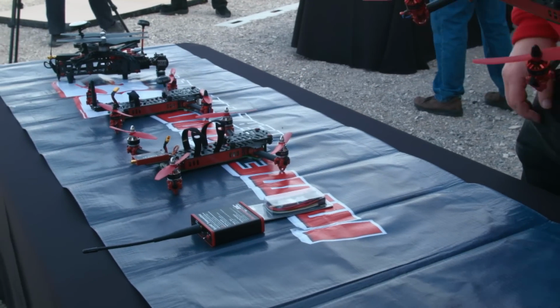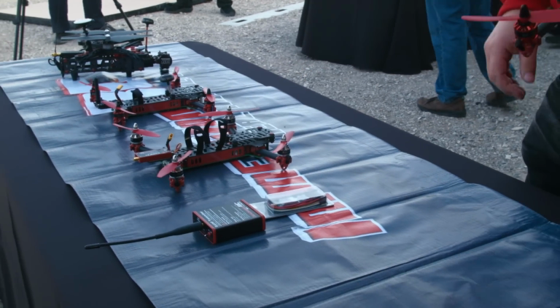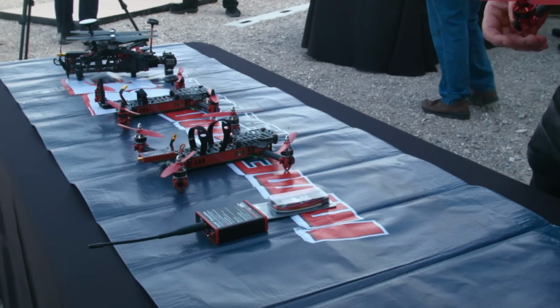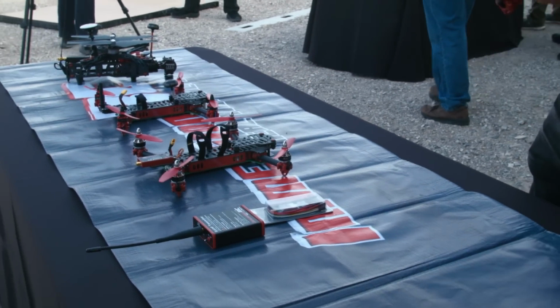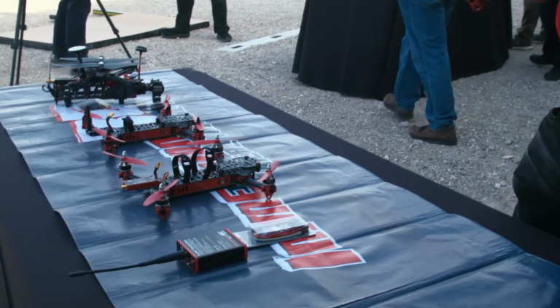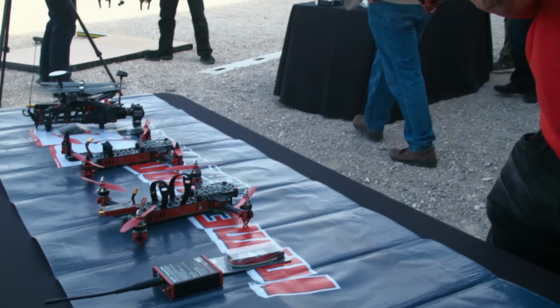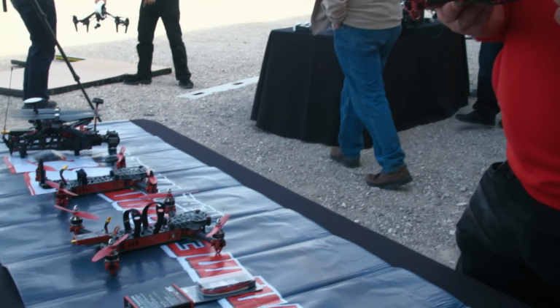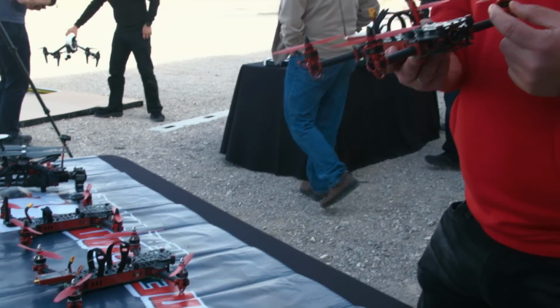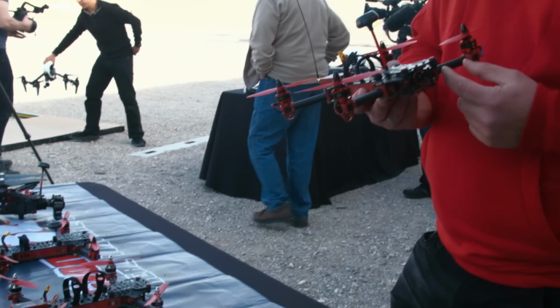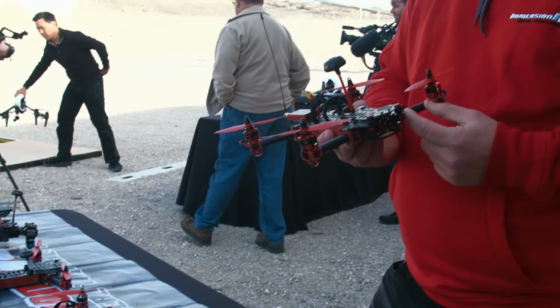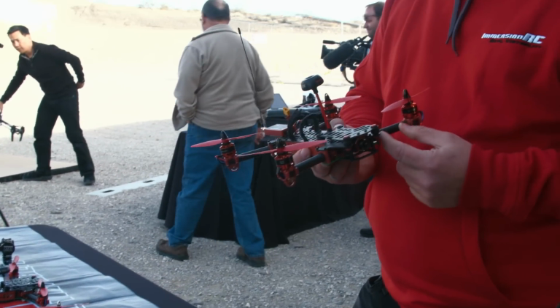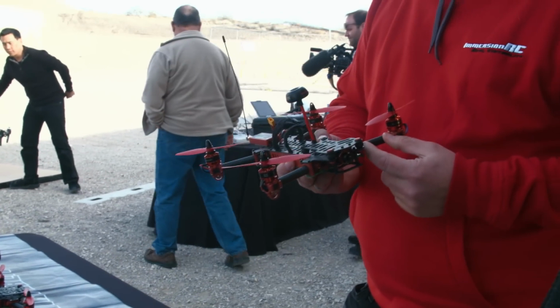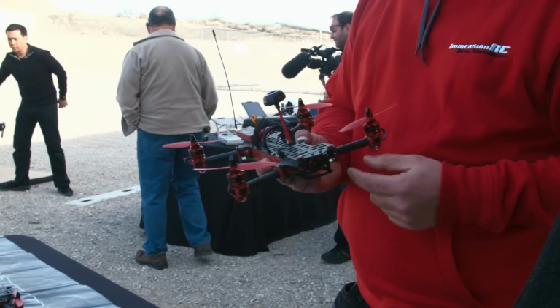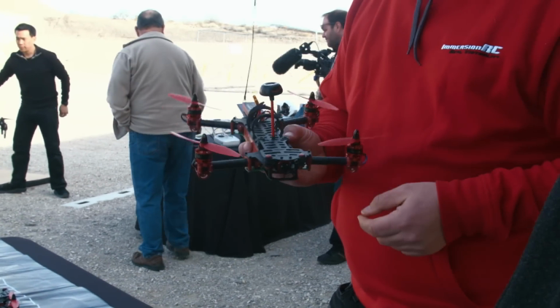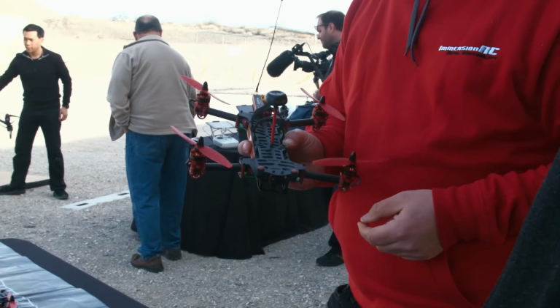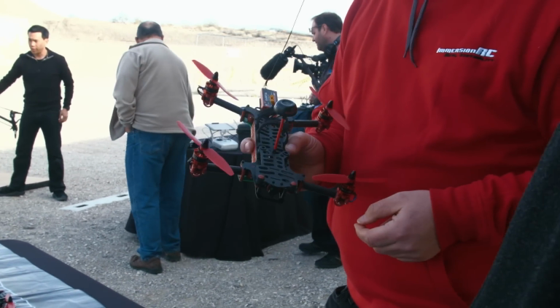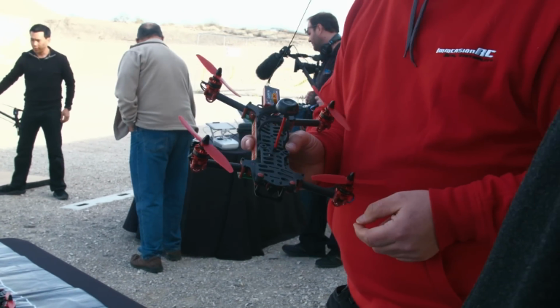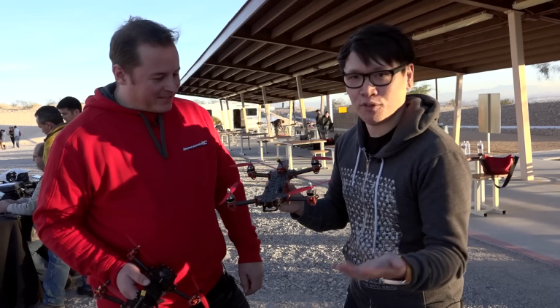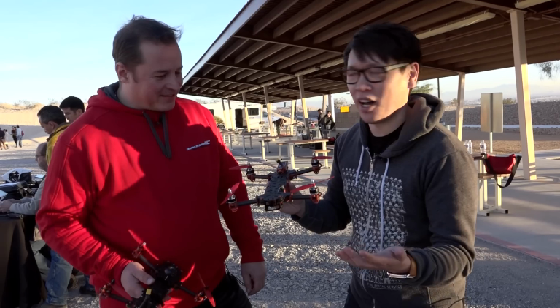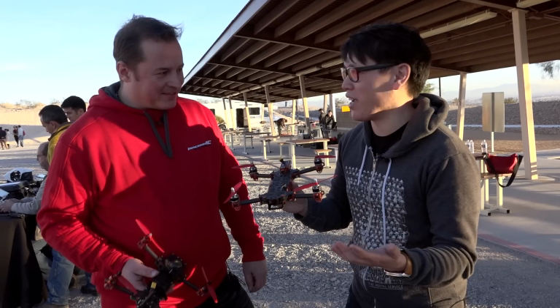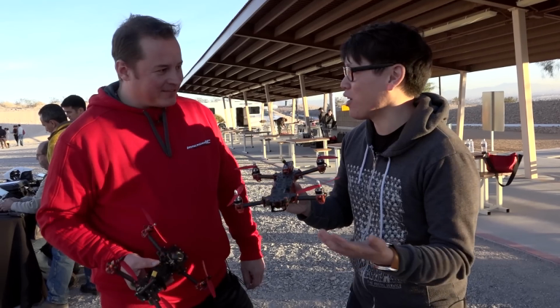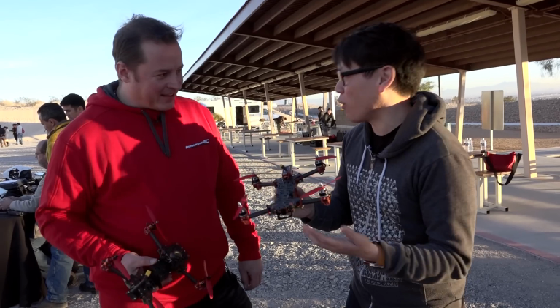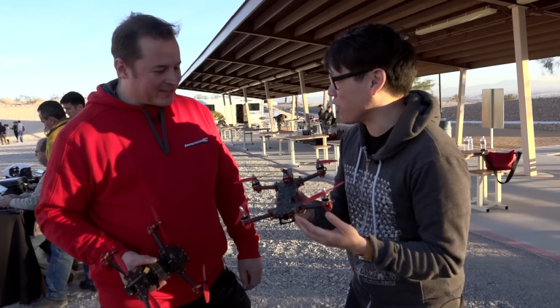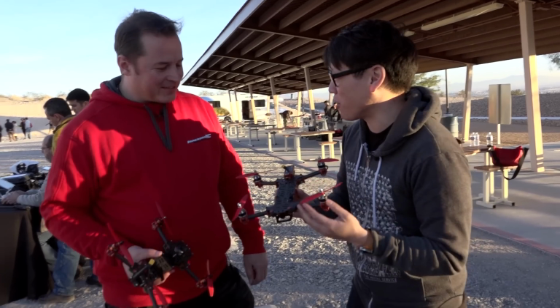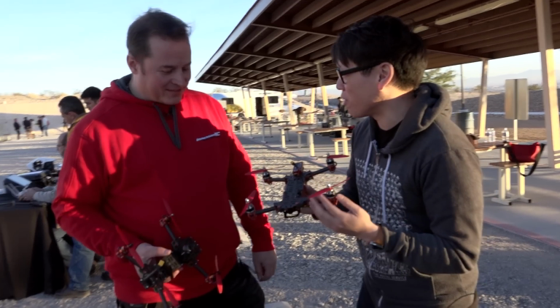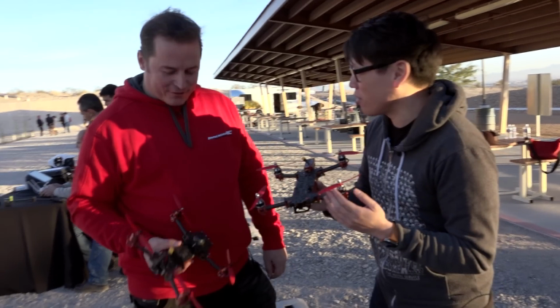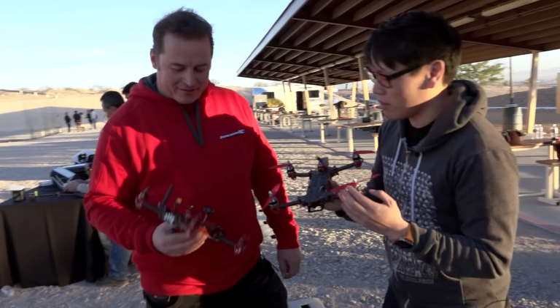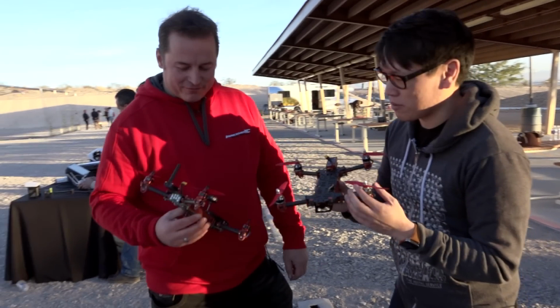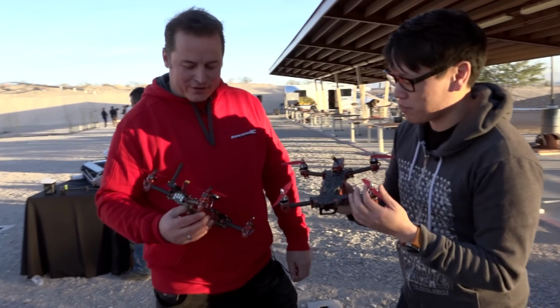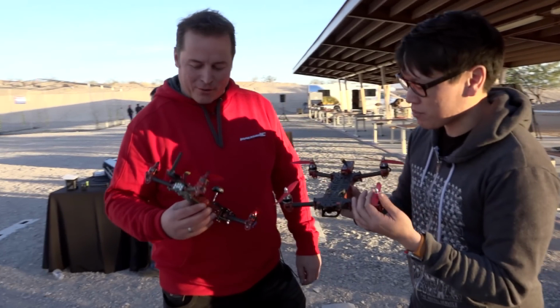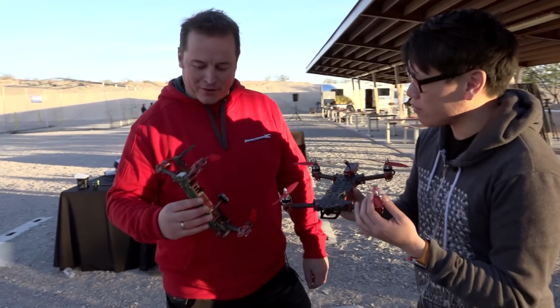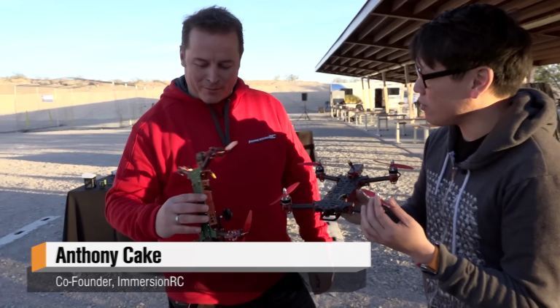It's new here. It's a full RTF — ready-to-fly quadcopter. A racing quadcopter.